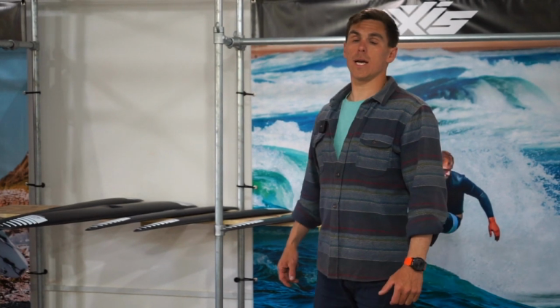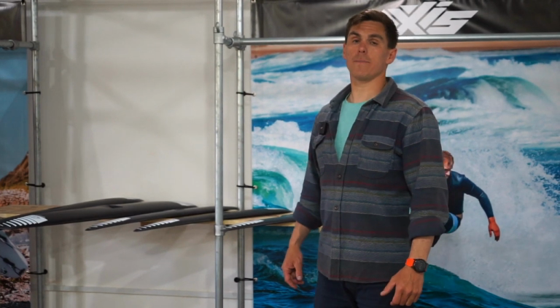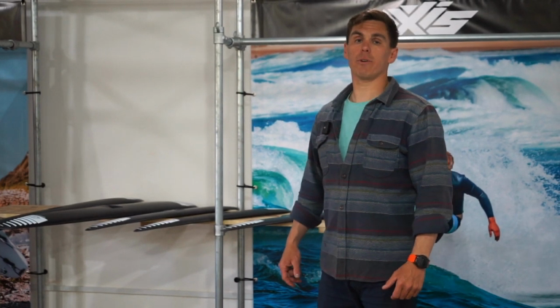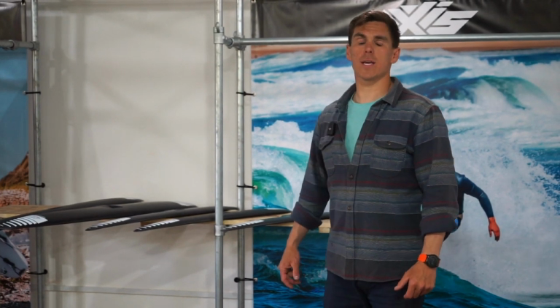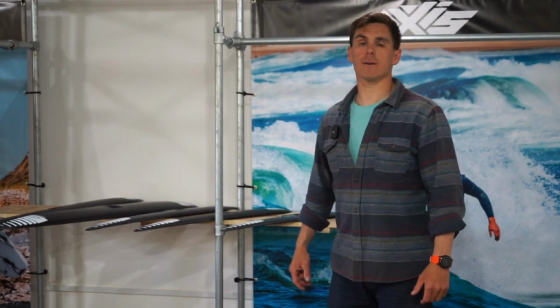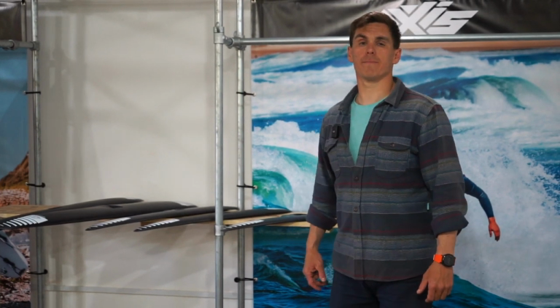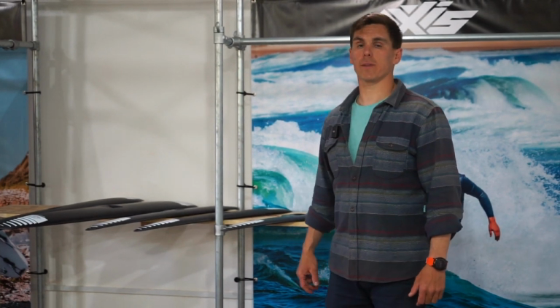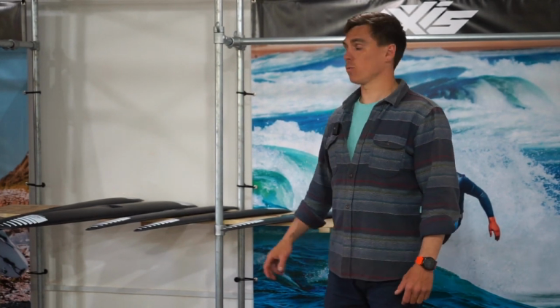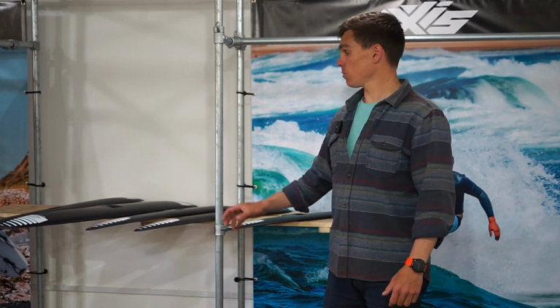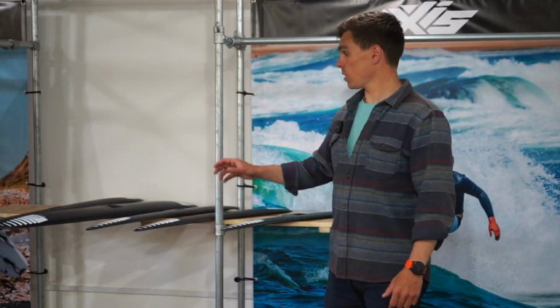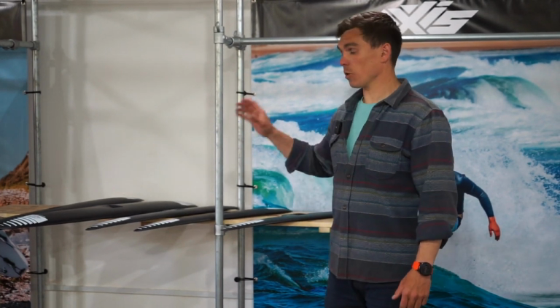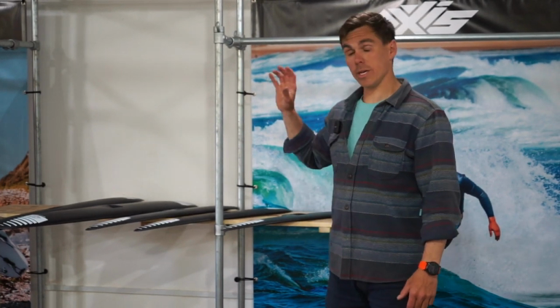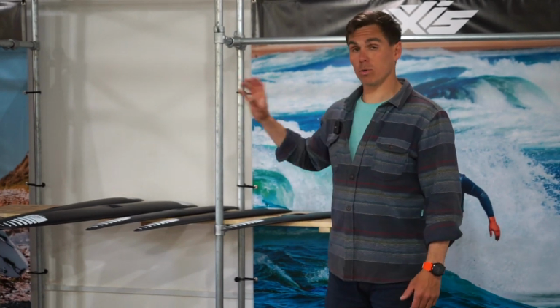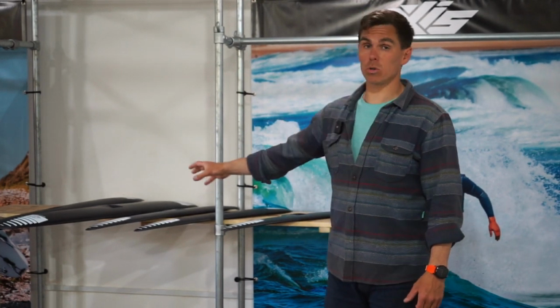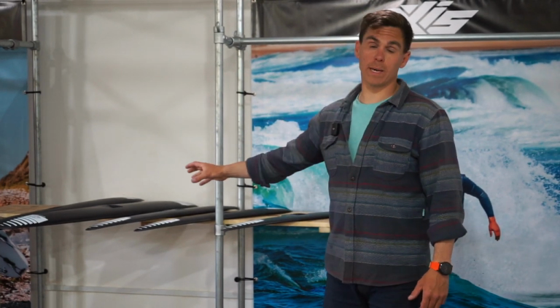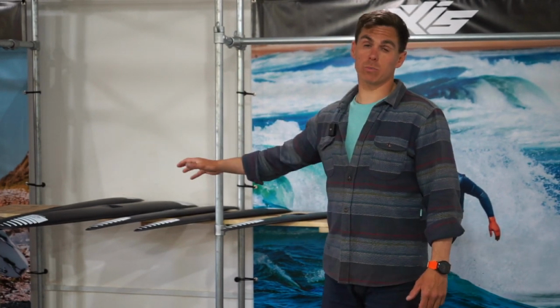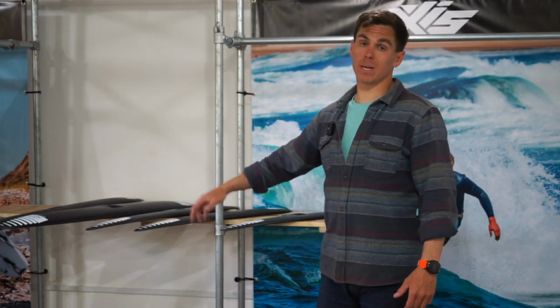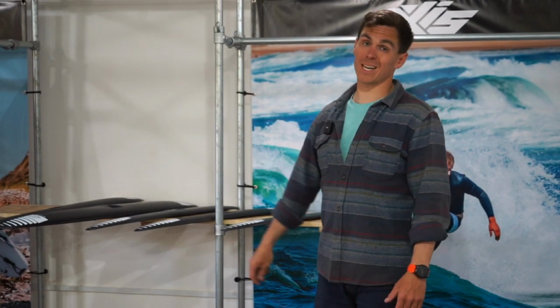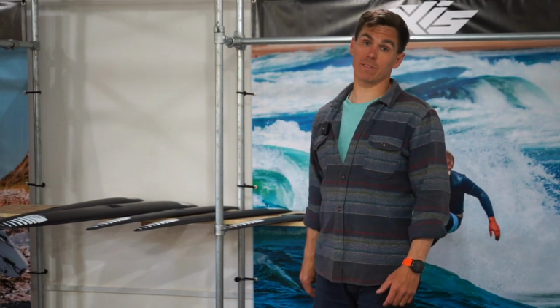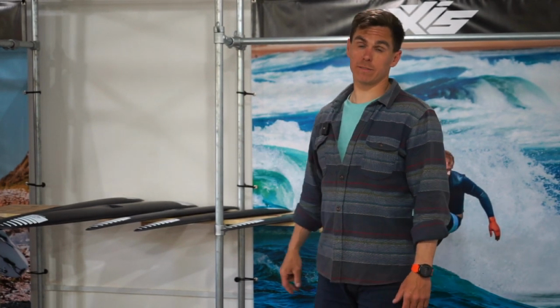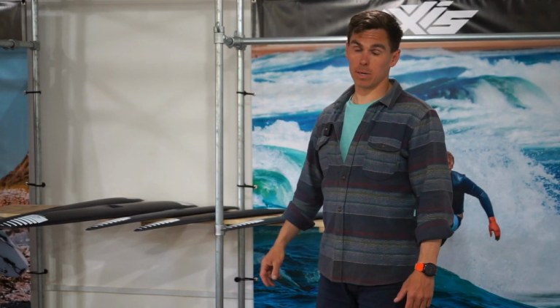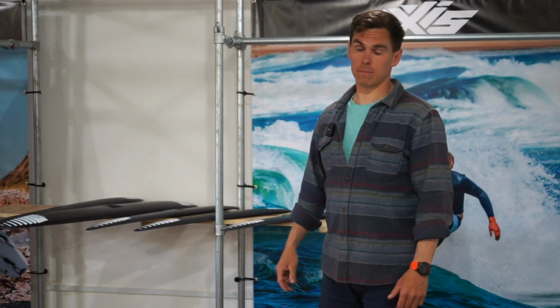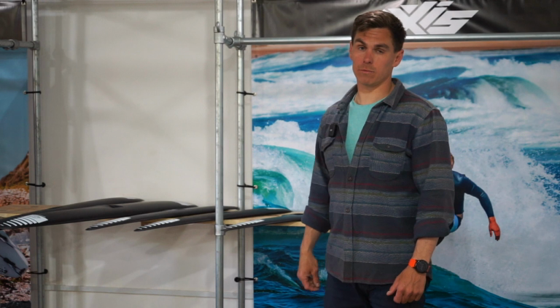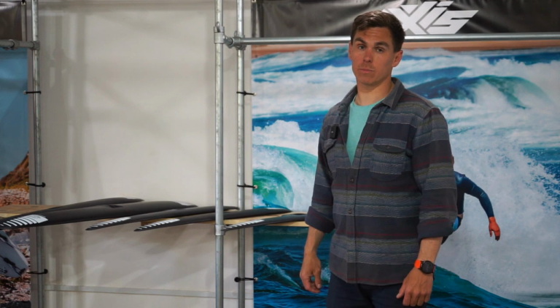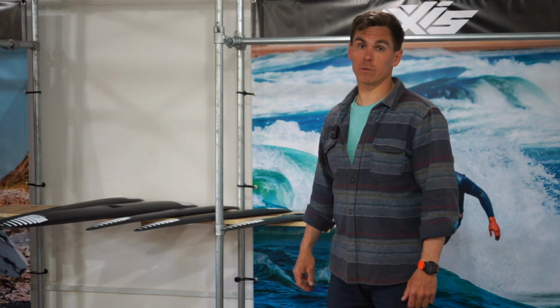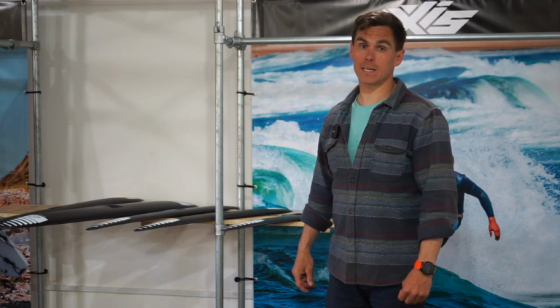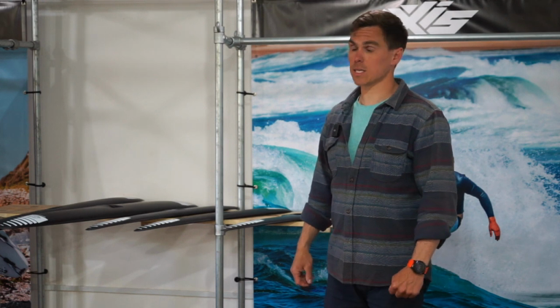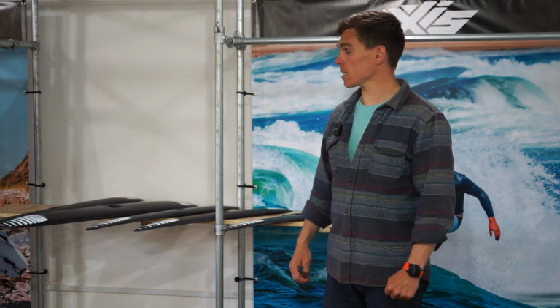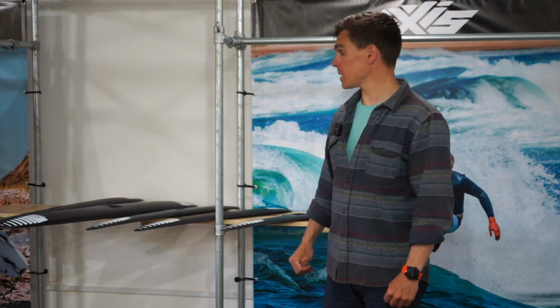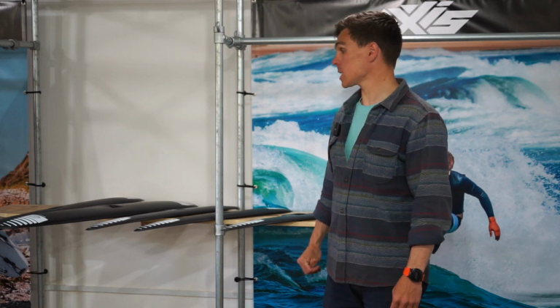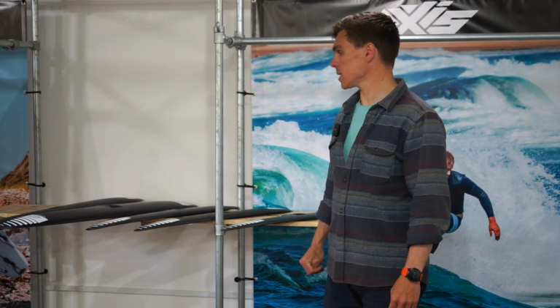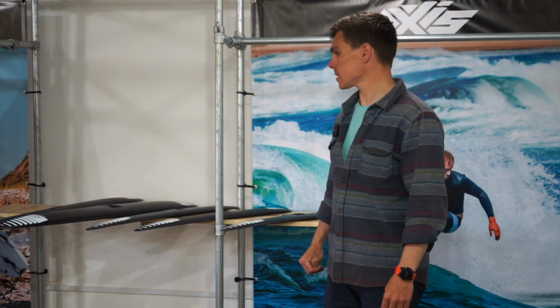Hey, Freddie here. I've got the broad spectrum car family in front of me from Axis, the BSCs. We're just going to have a quick run through.